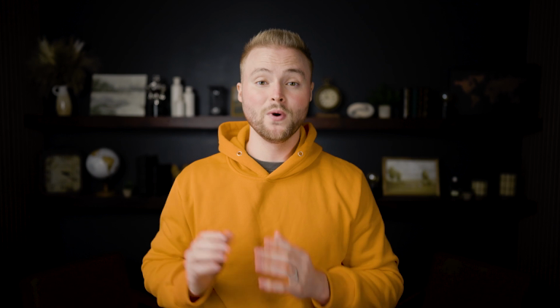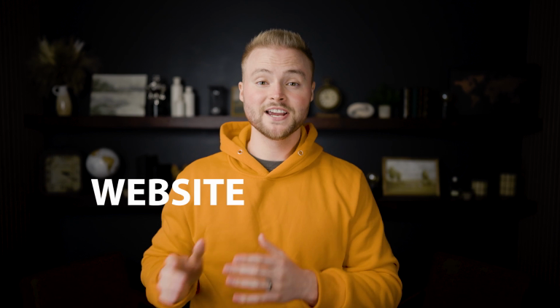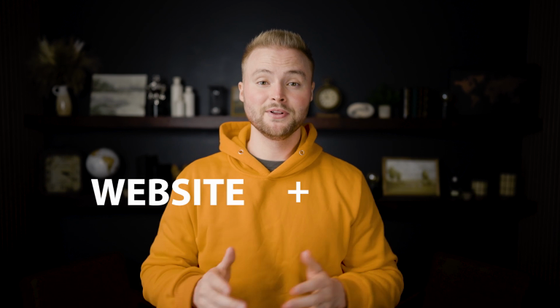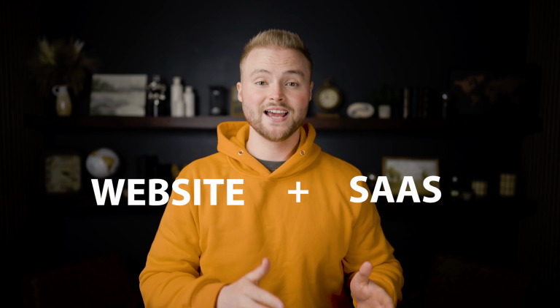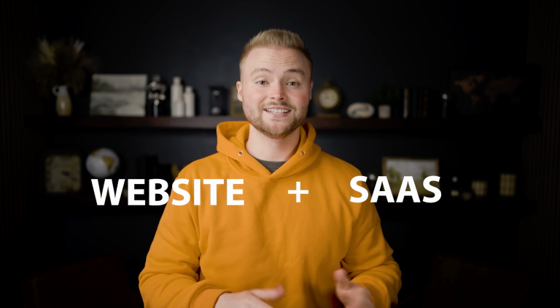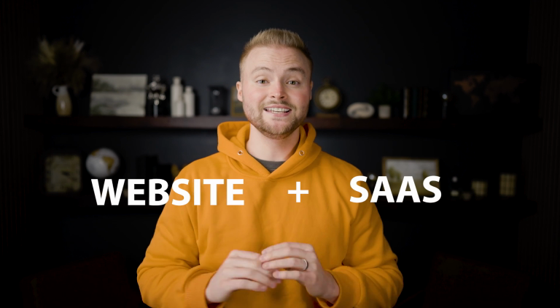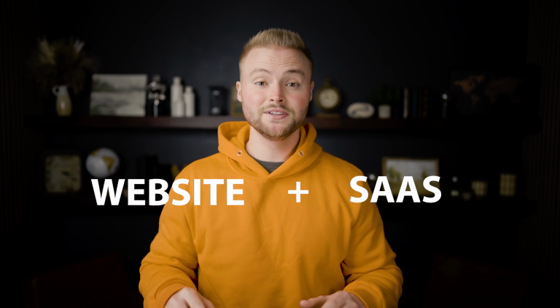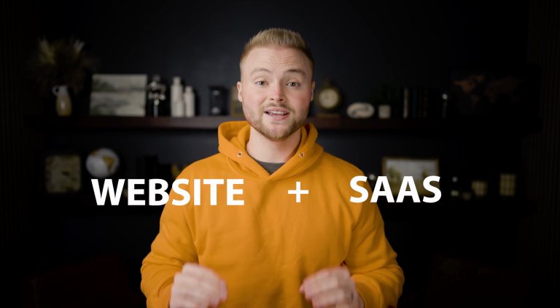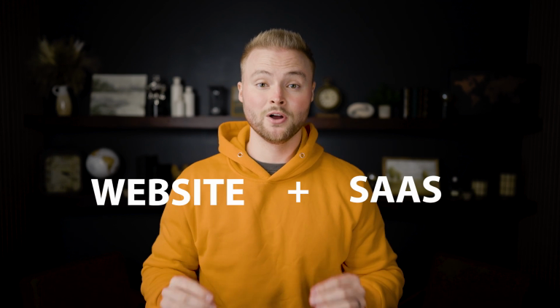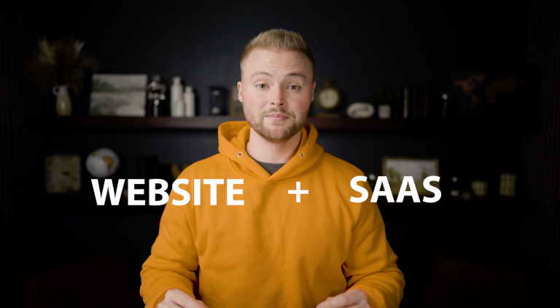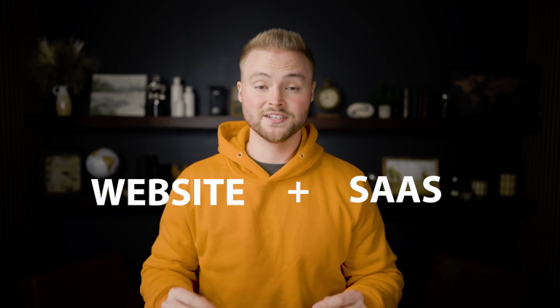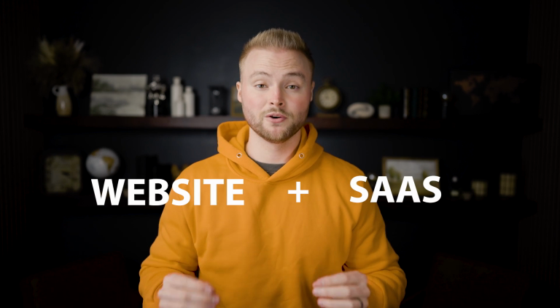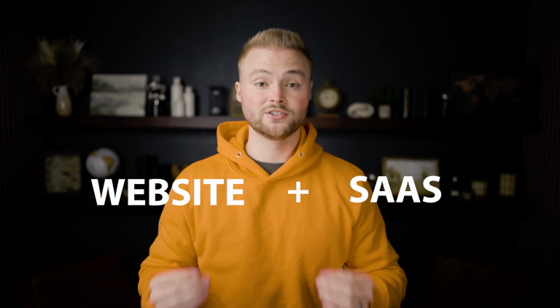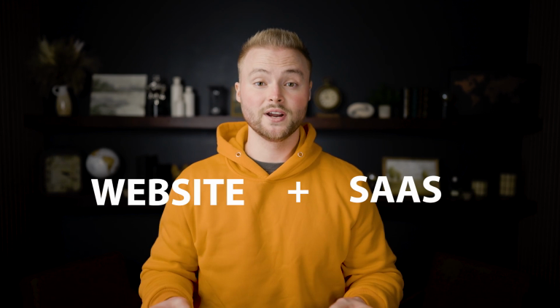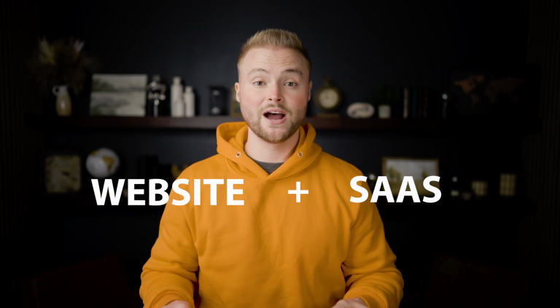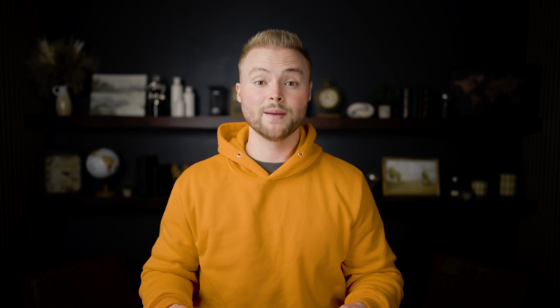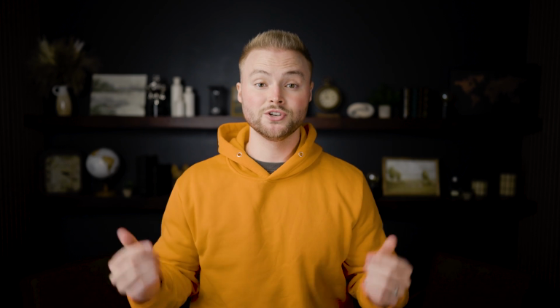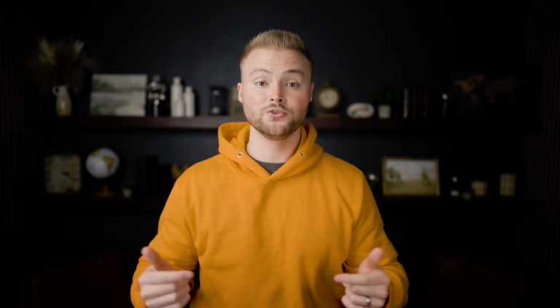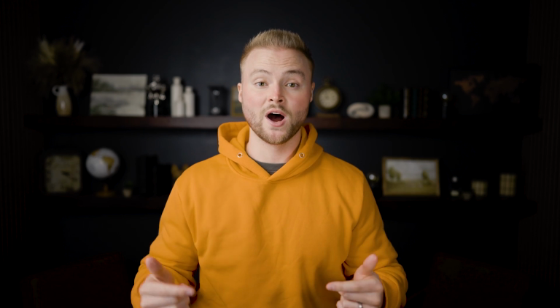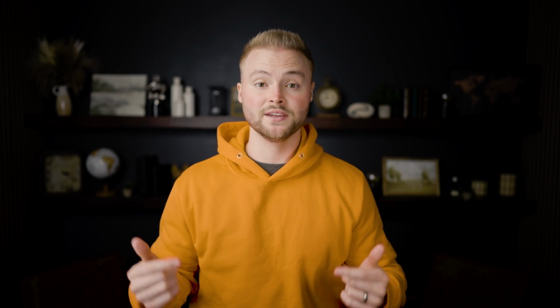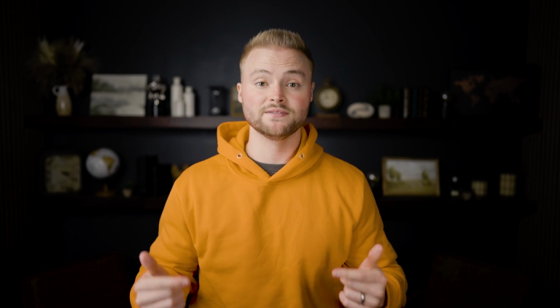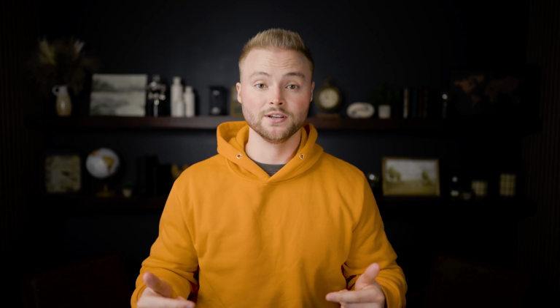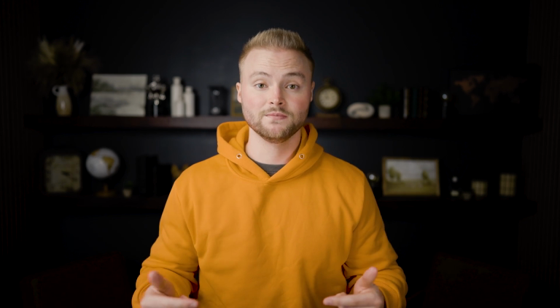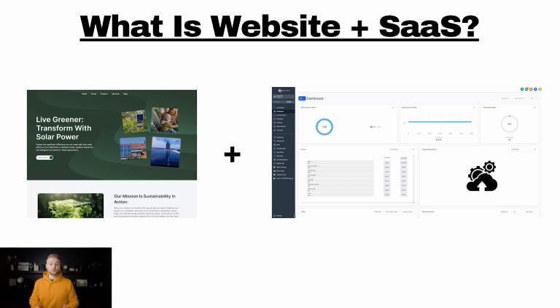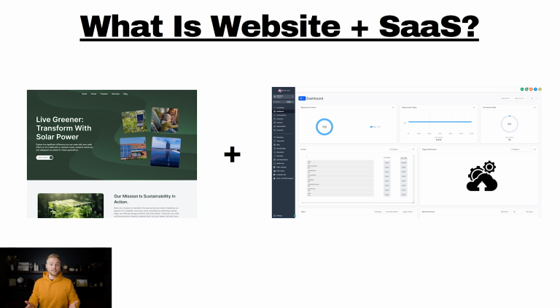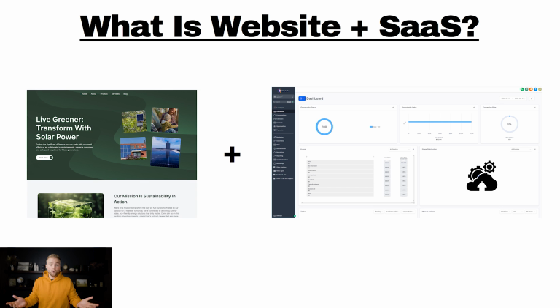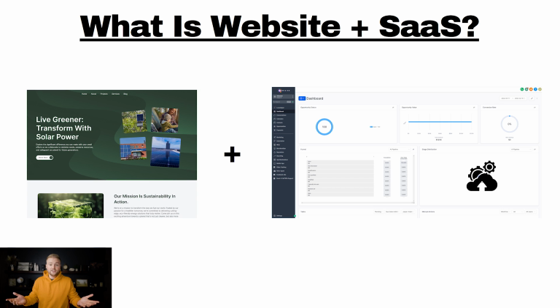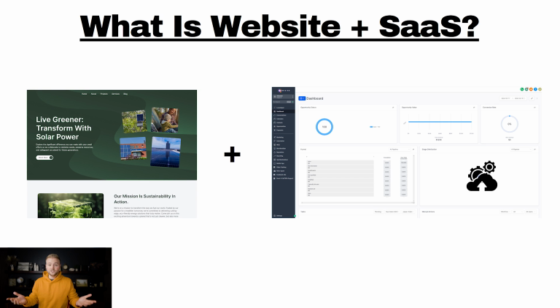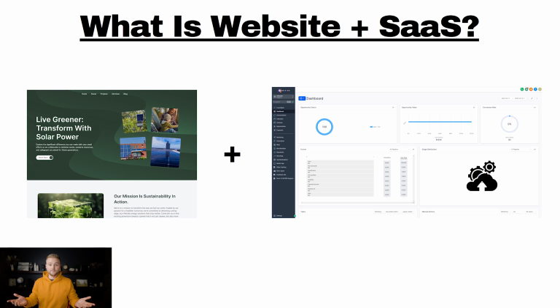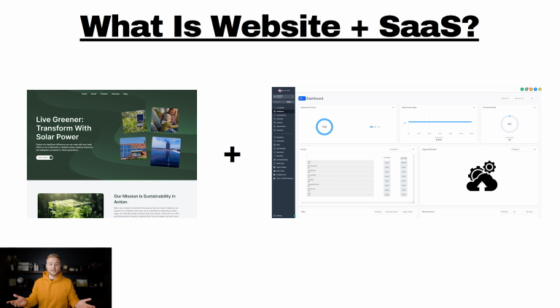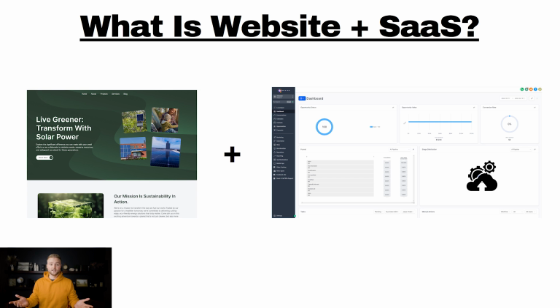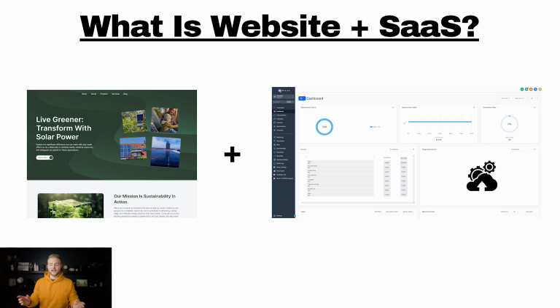Website plus SaaS is easily the best online business model to start right now, and I'm going to show you why in this video. So starting out, what even is website plus SaaS?